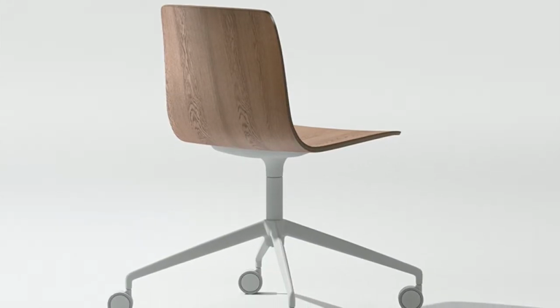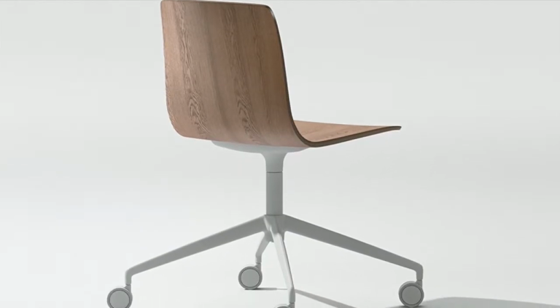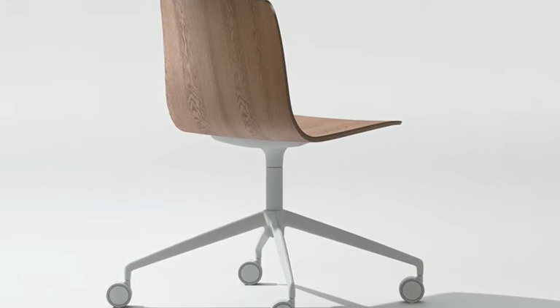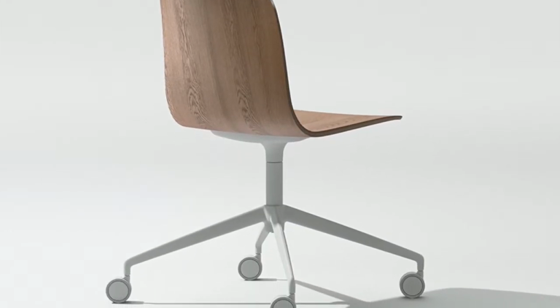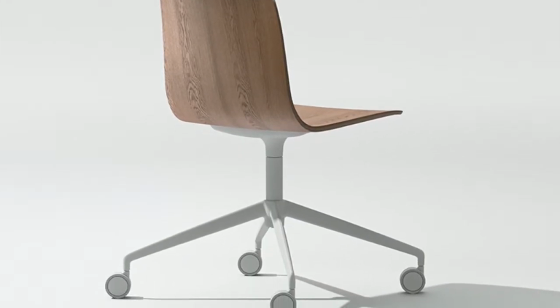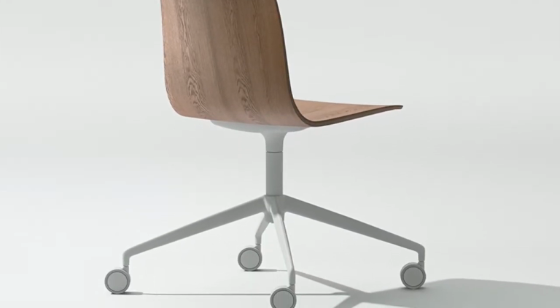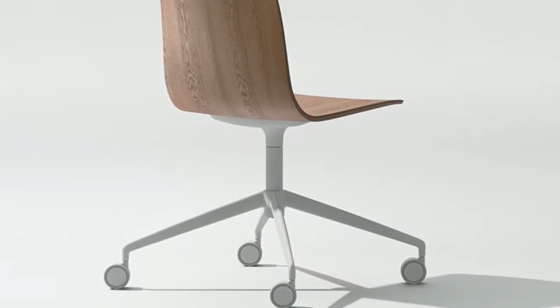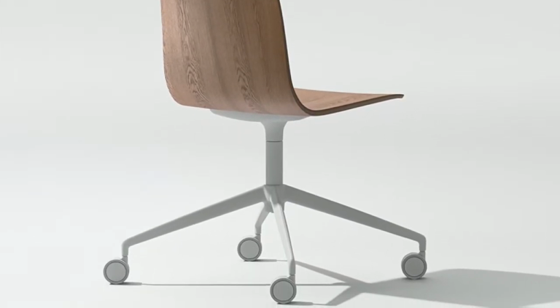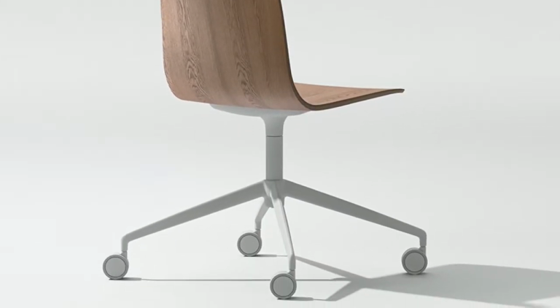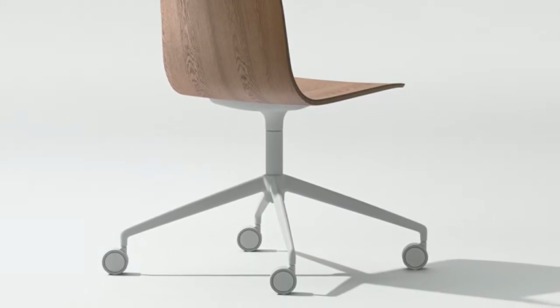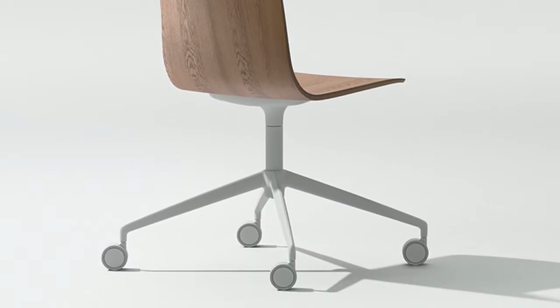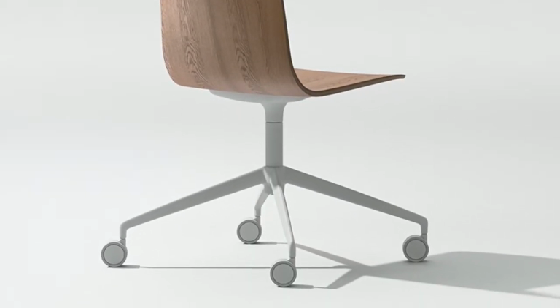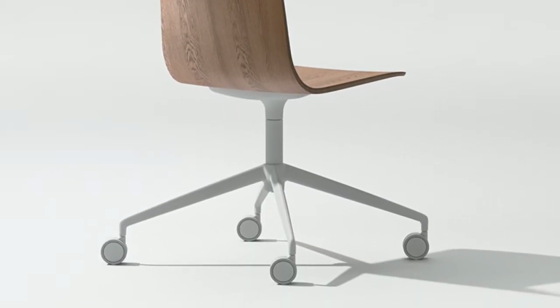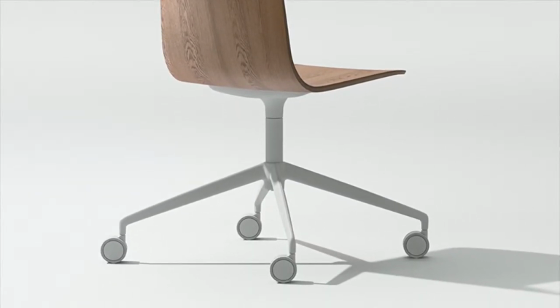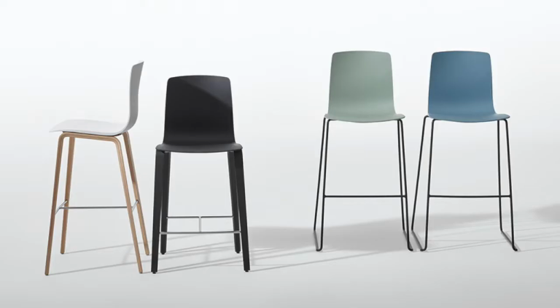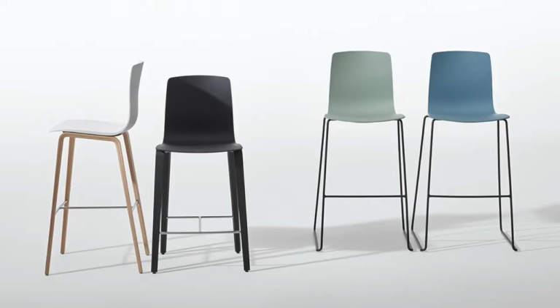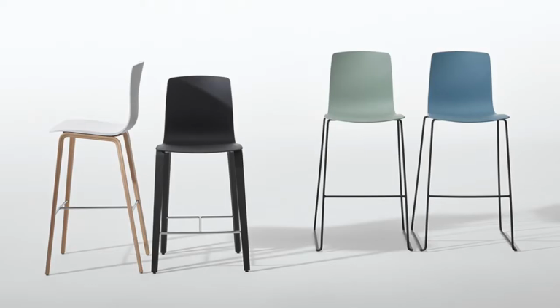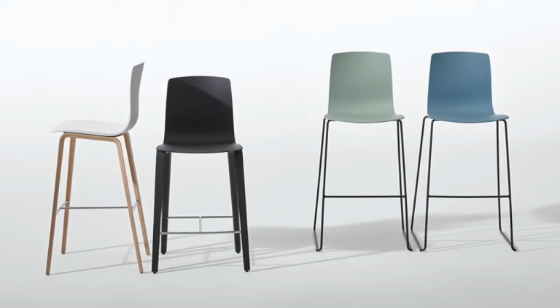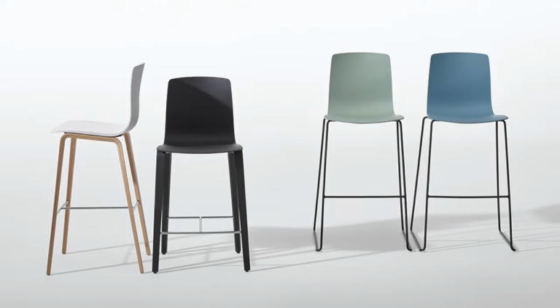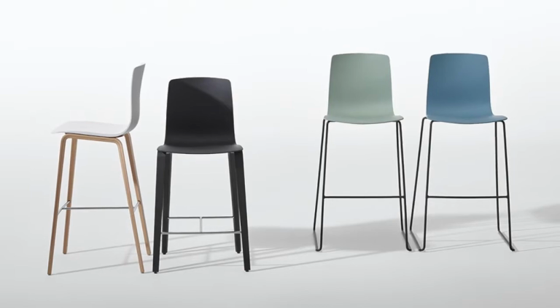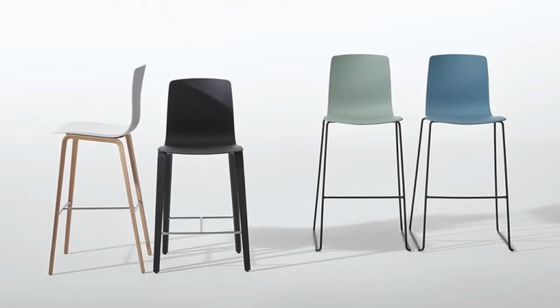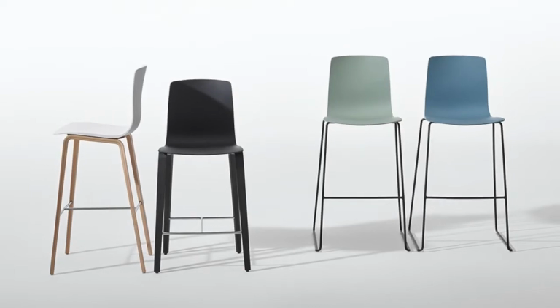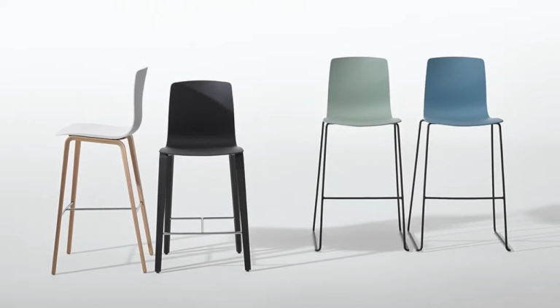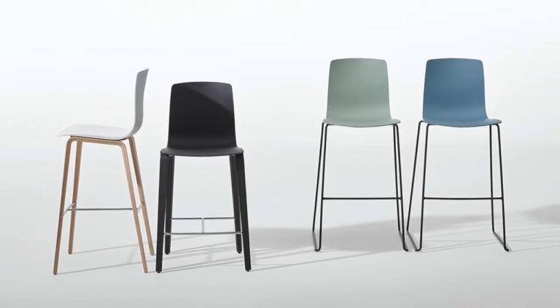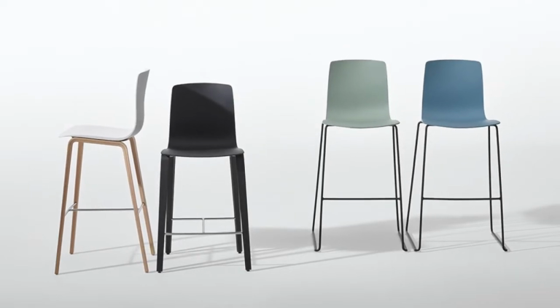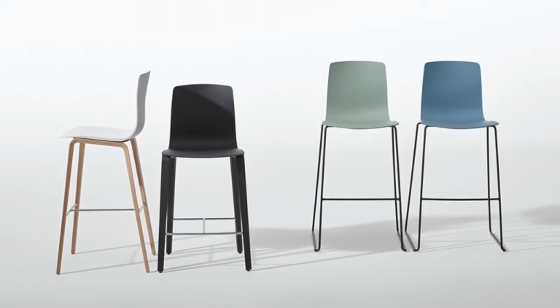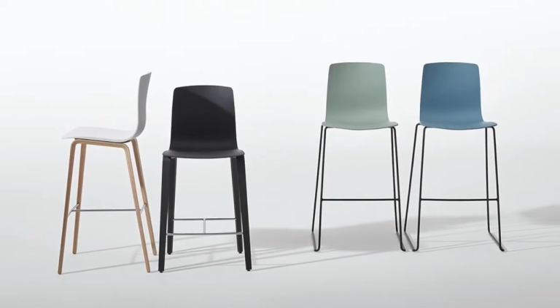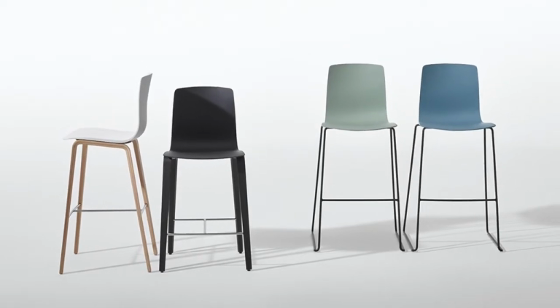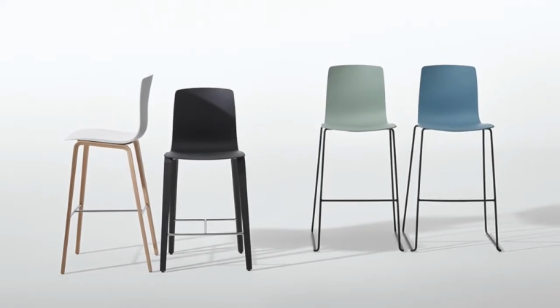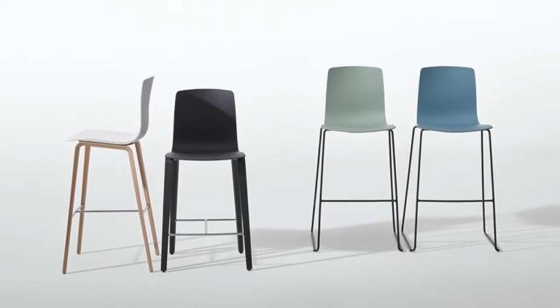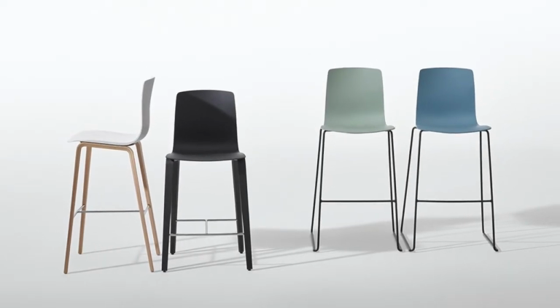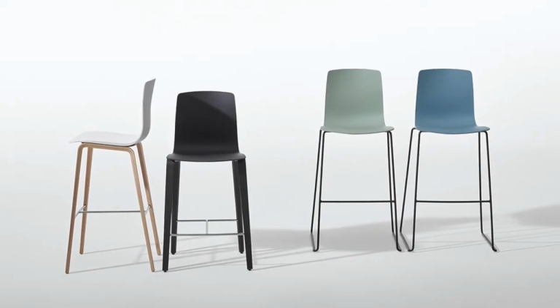The new trestle base is compatible with all Ava polypropylene, upholstered, or plywood seating shells.